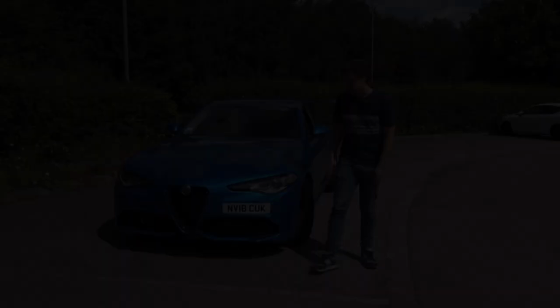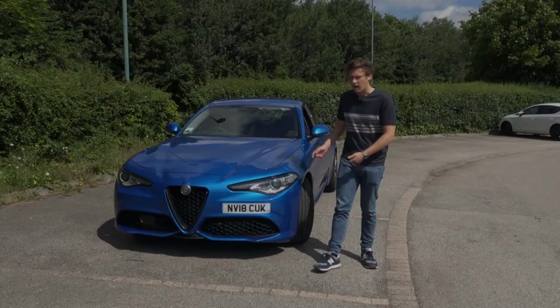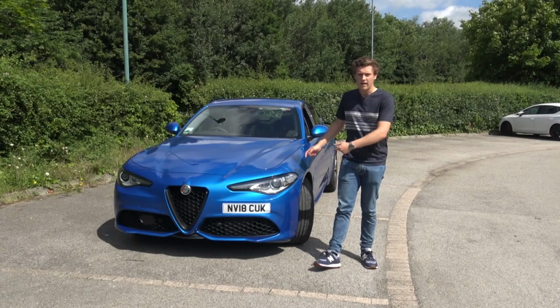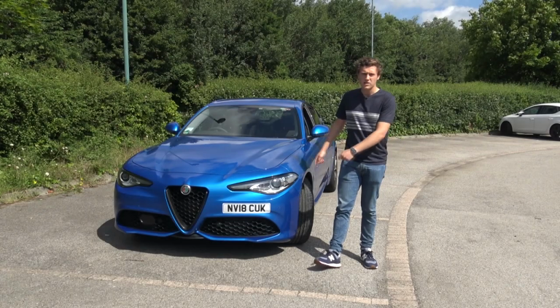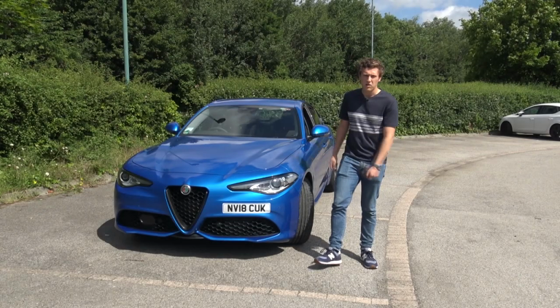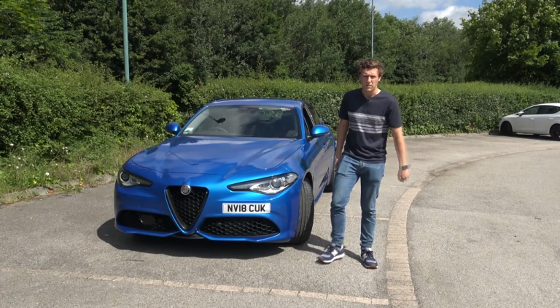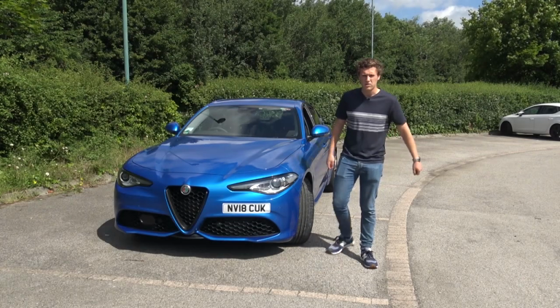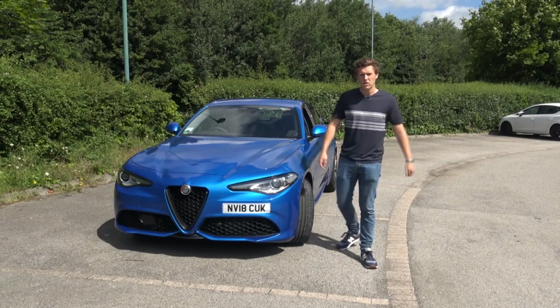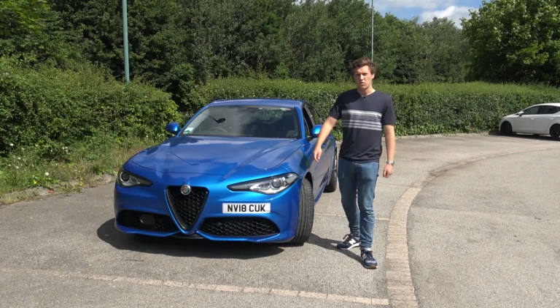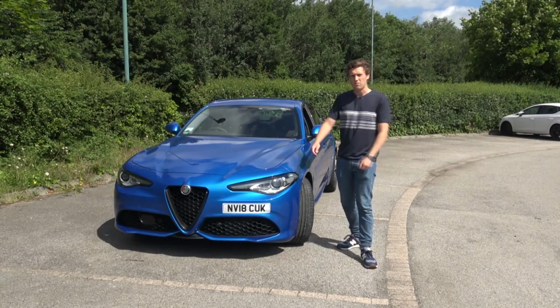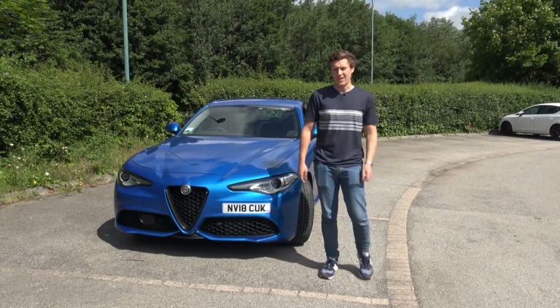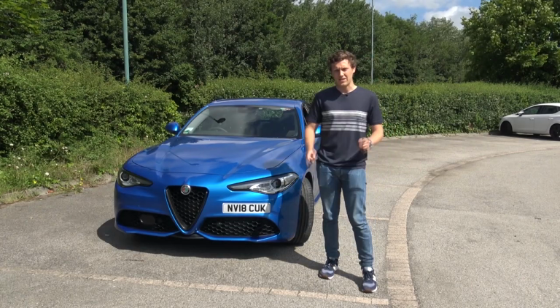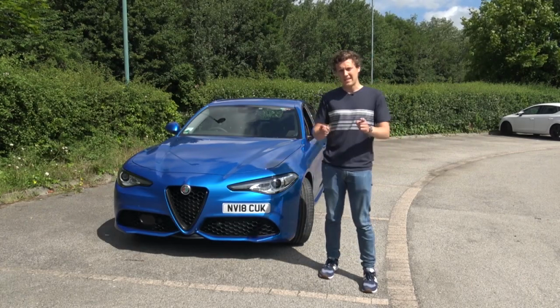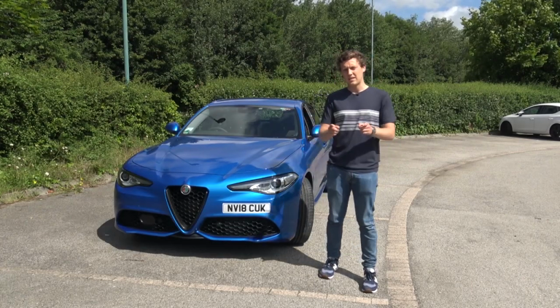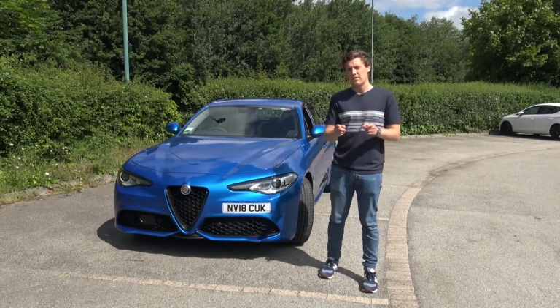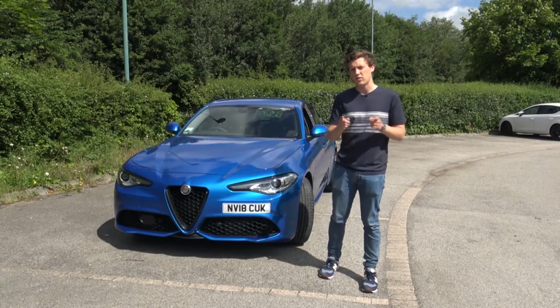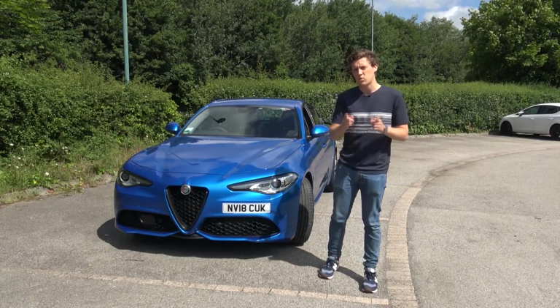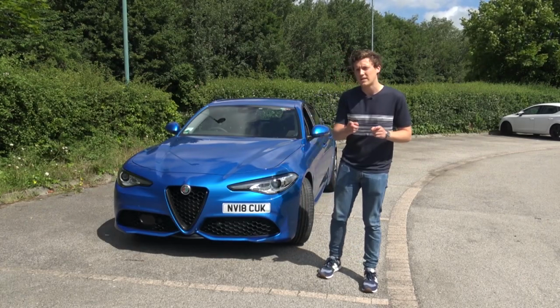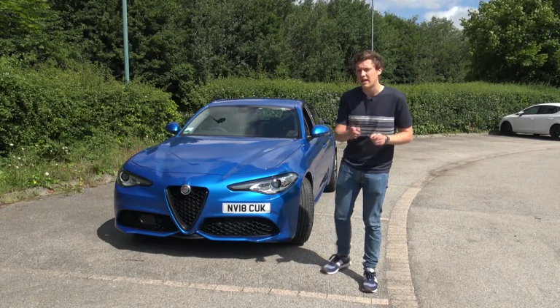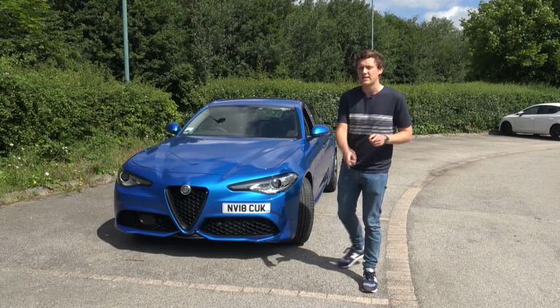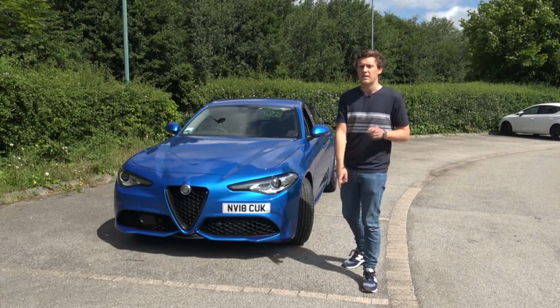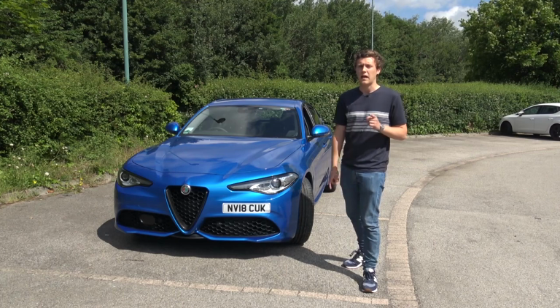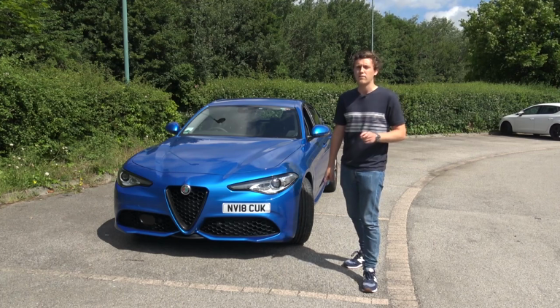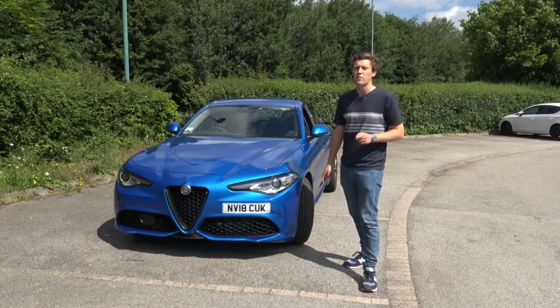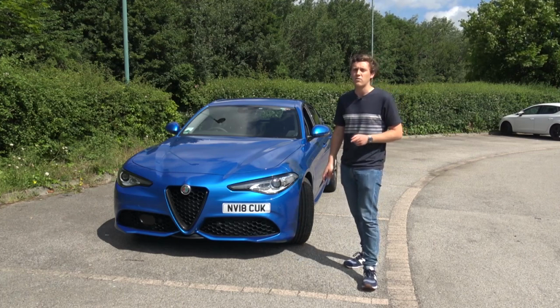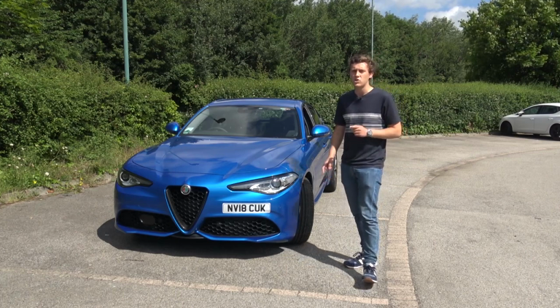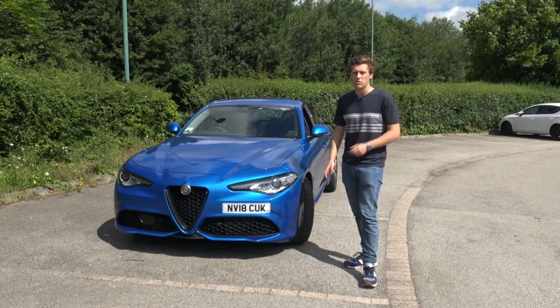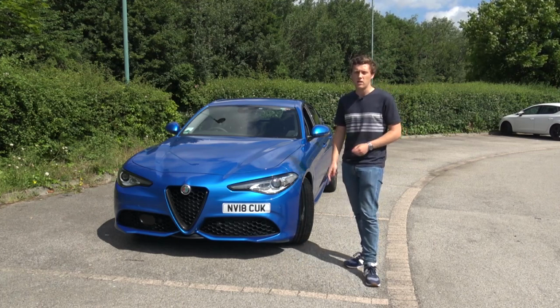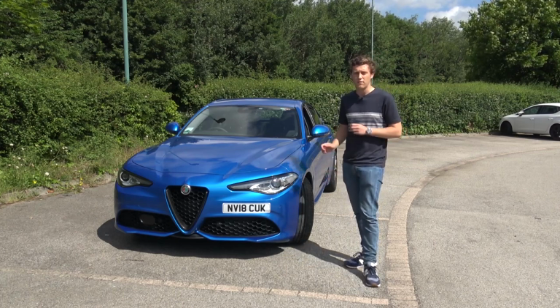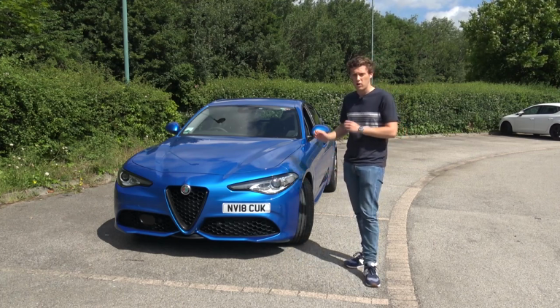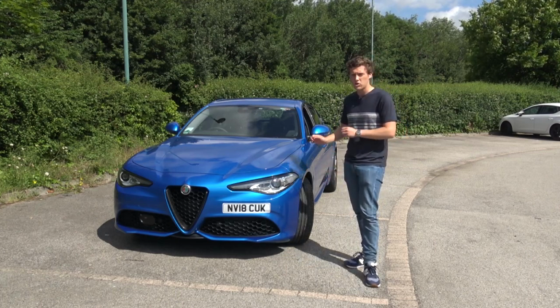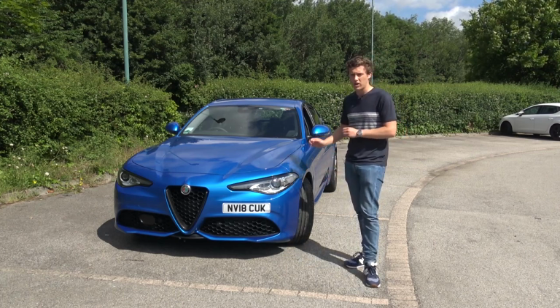Hi guys, welcome back to the channel. Today I've got the 2018 Alfa Romeo Giulia Veloce.